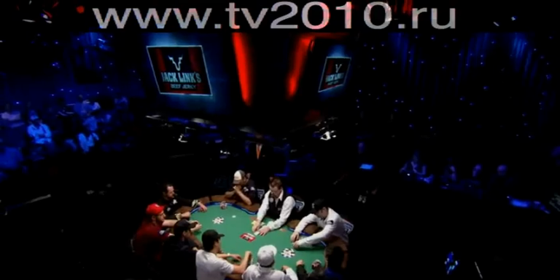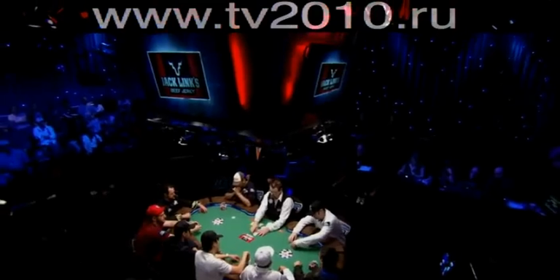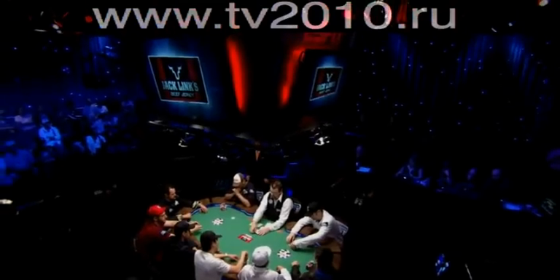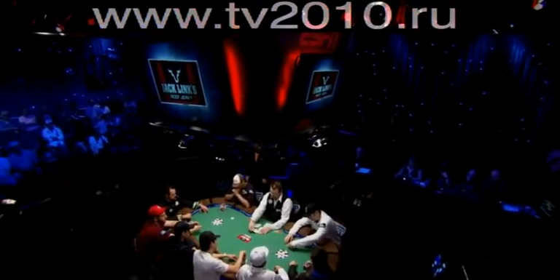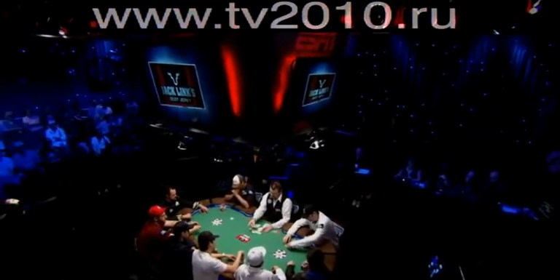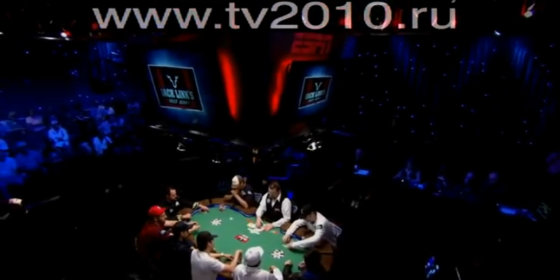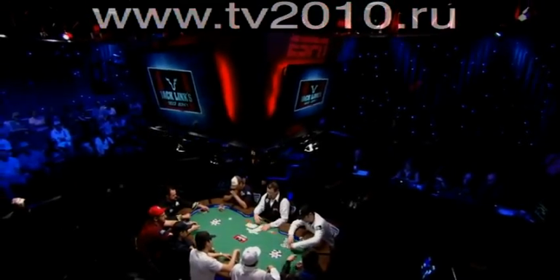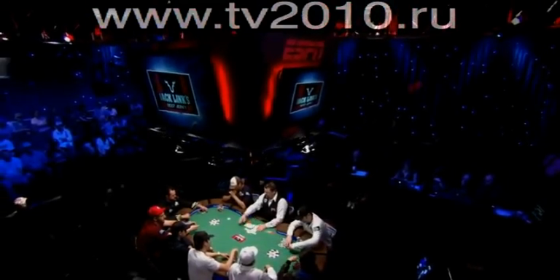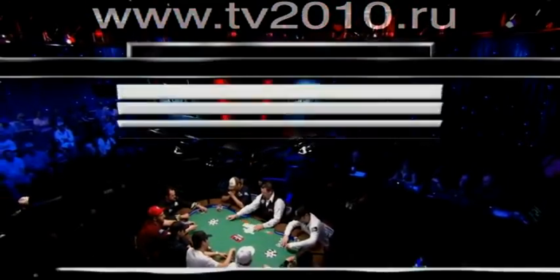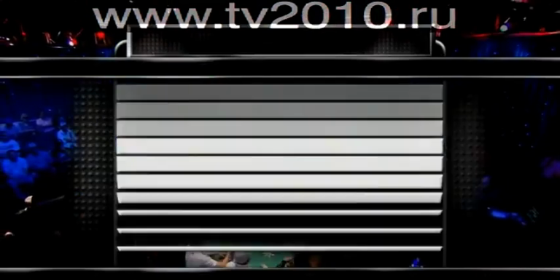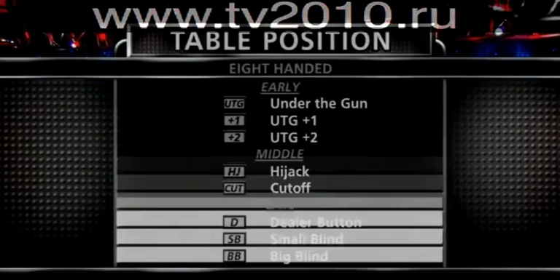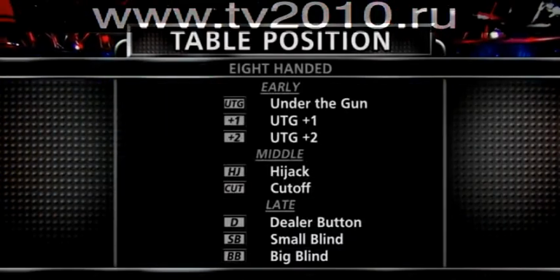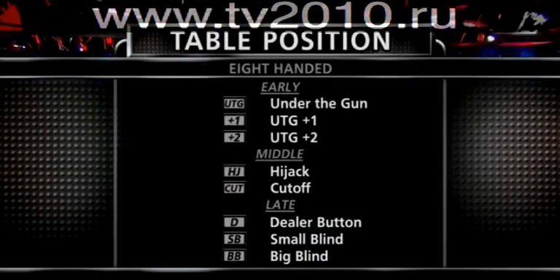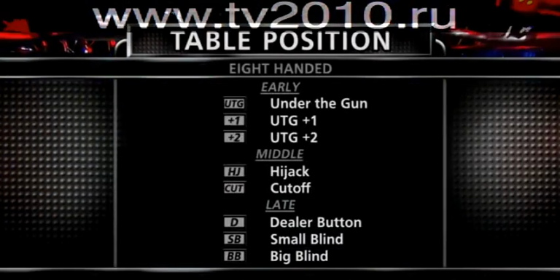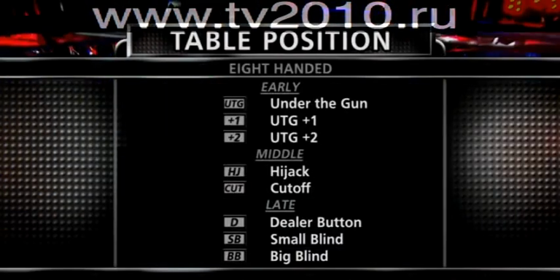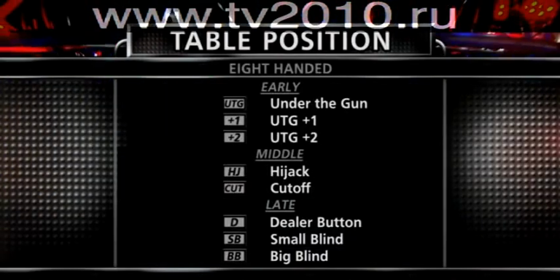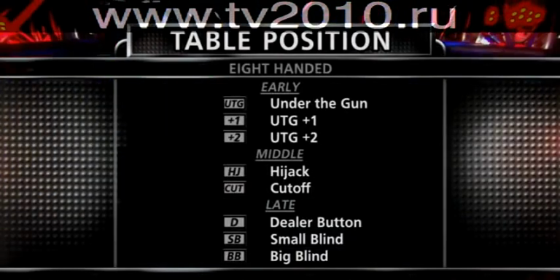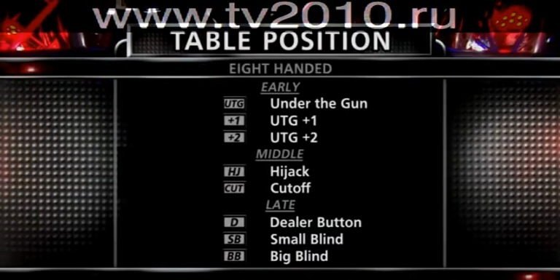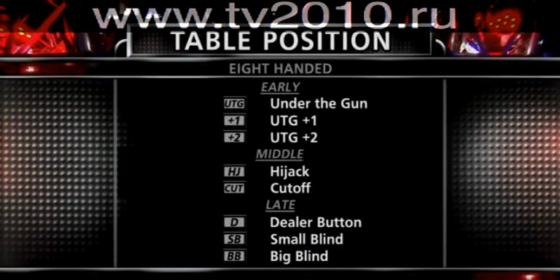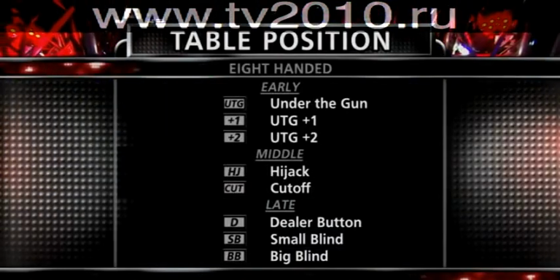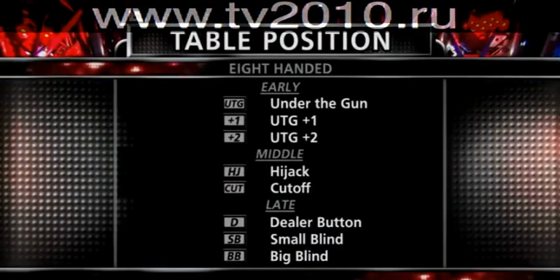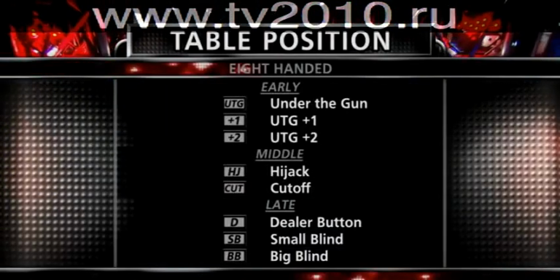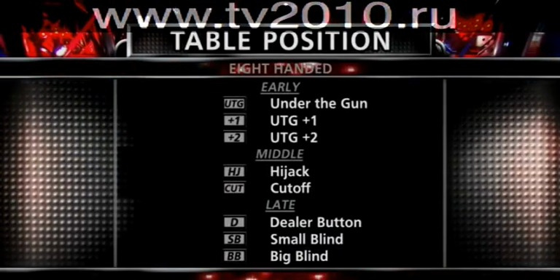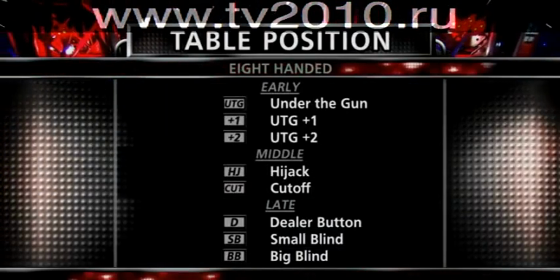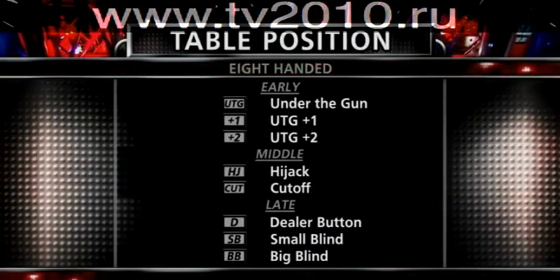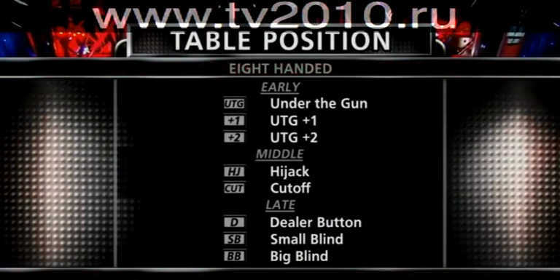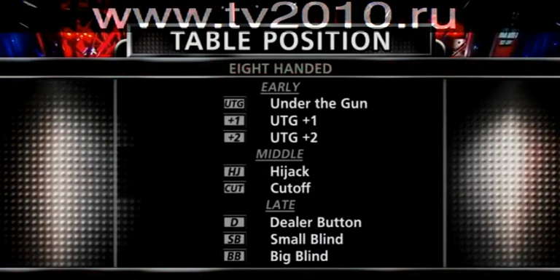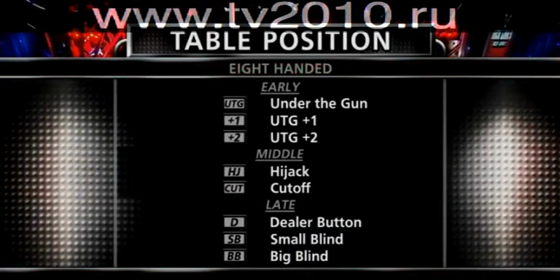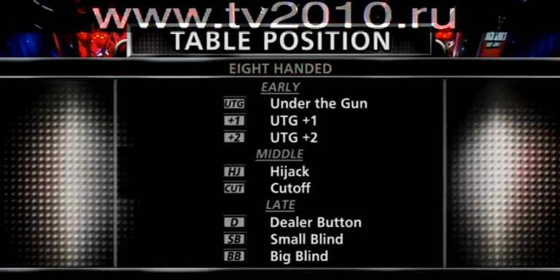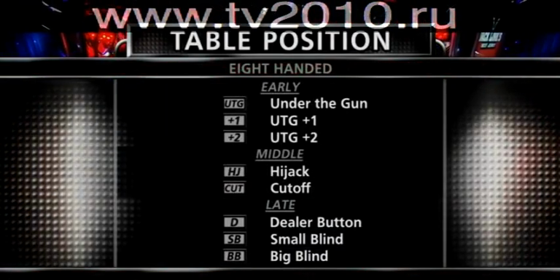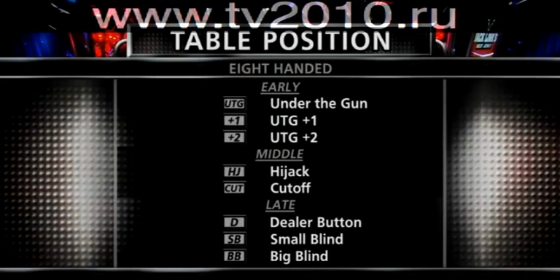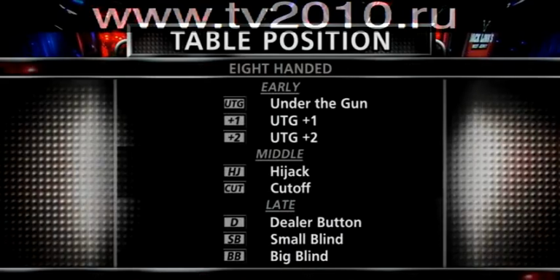I can't take my little brother anywhere. Let's take a closer look at the breakdown of position at this table.